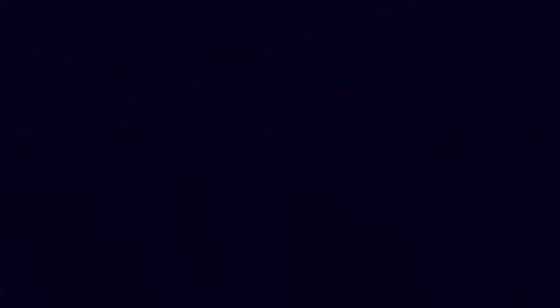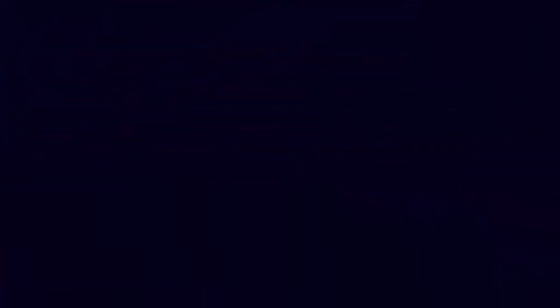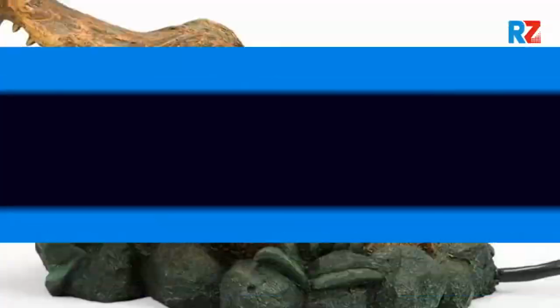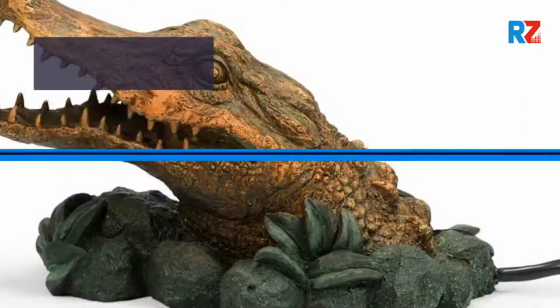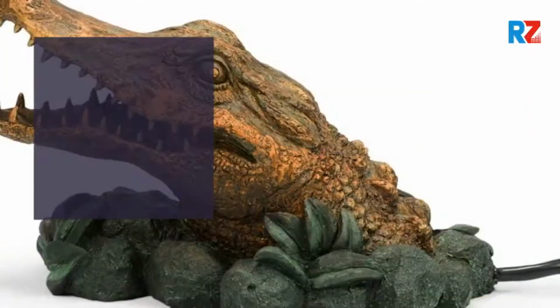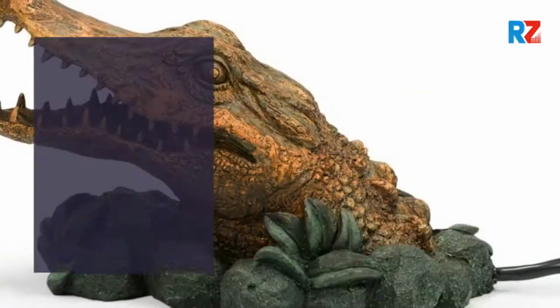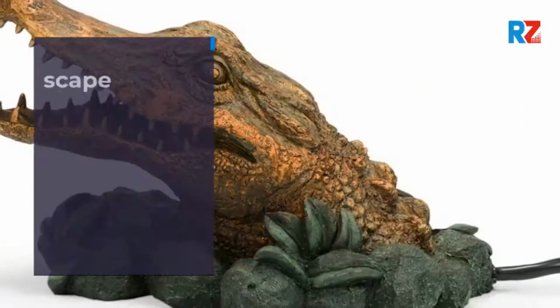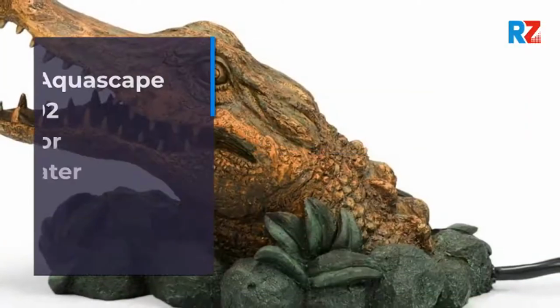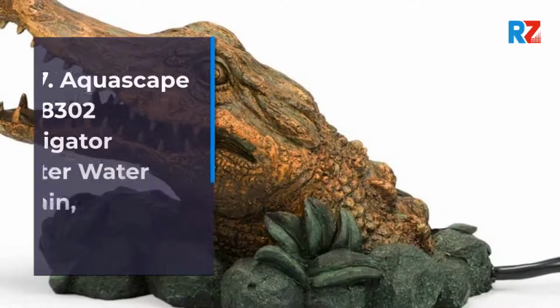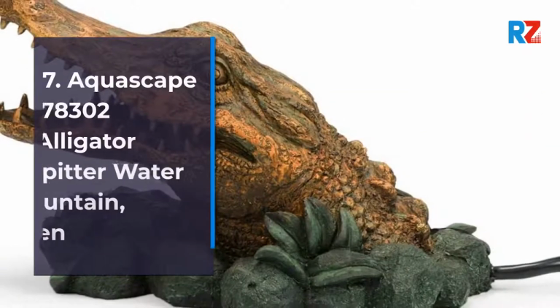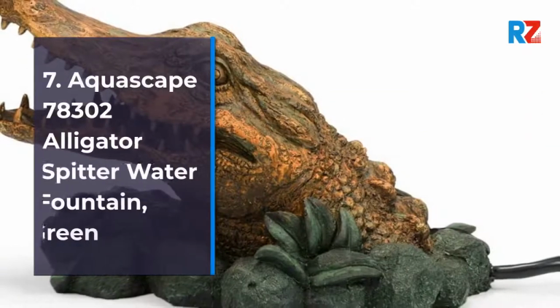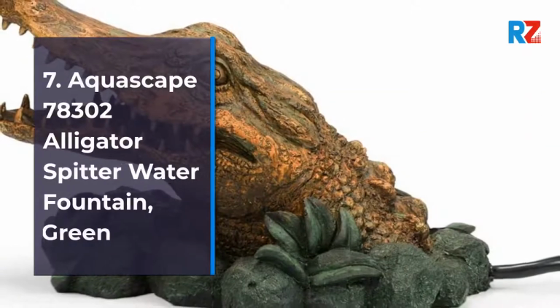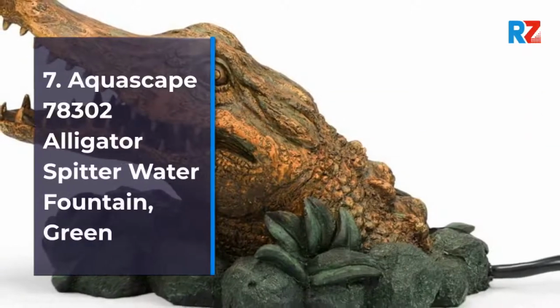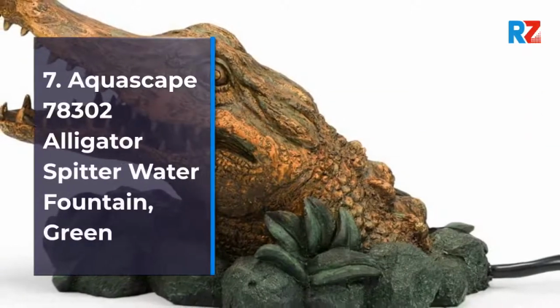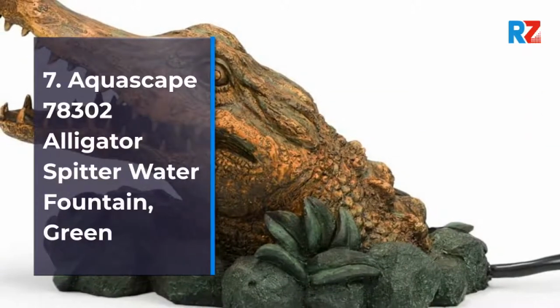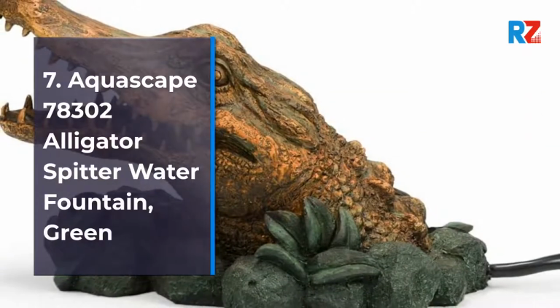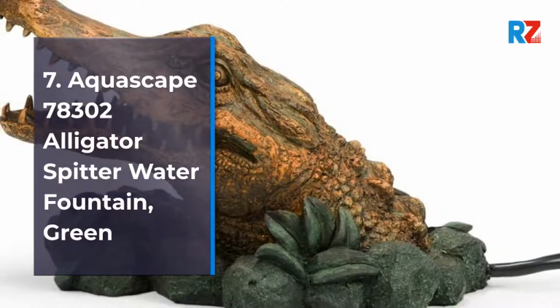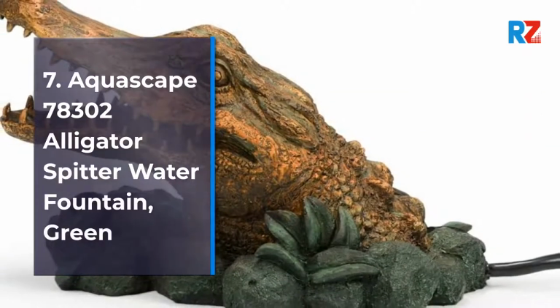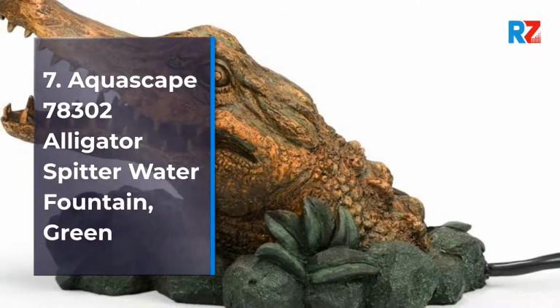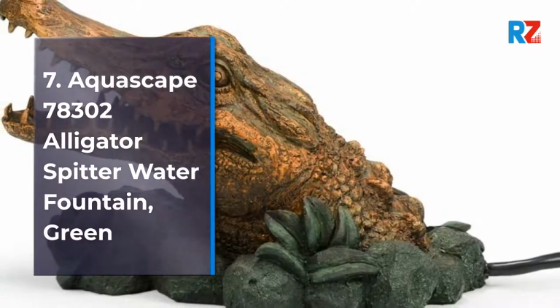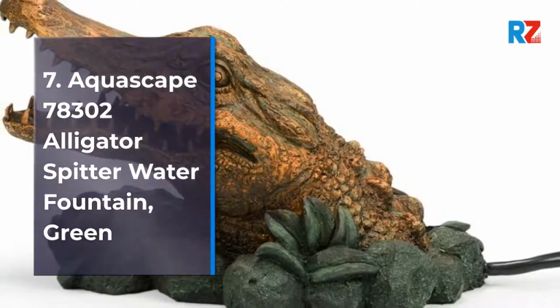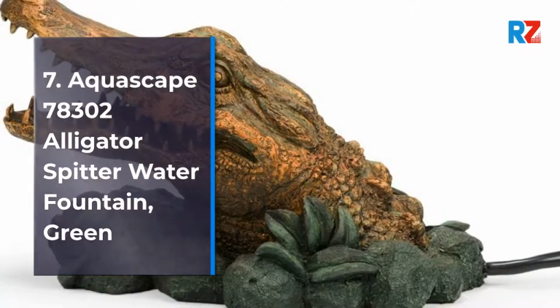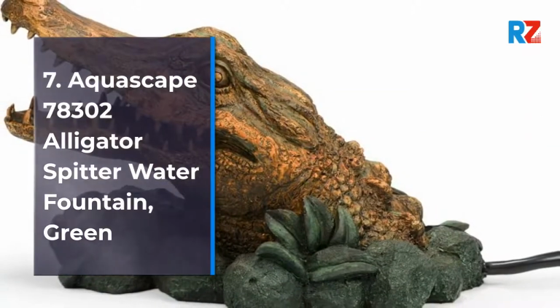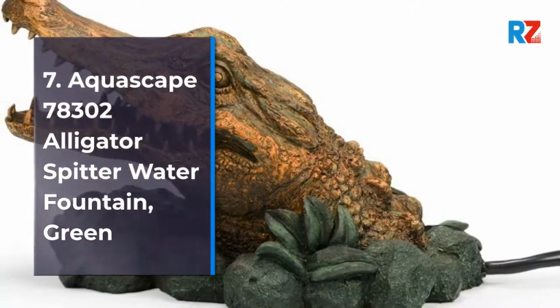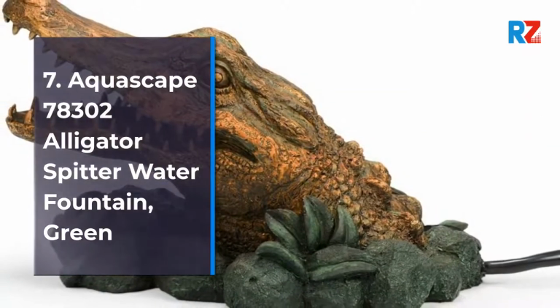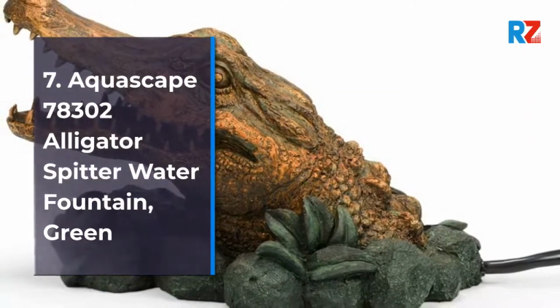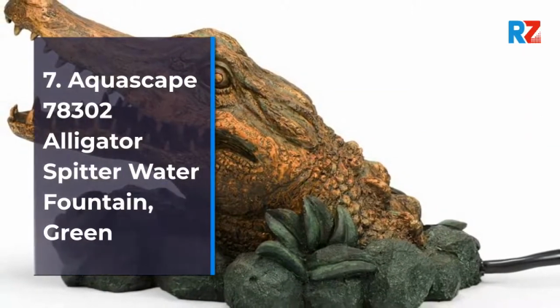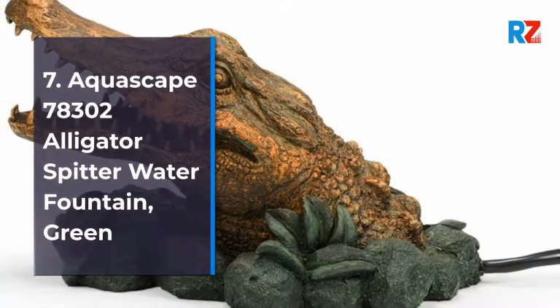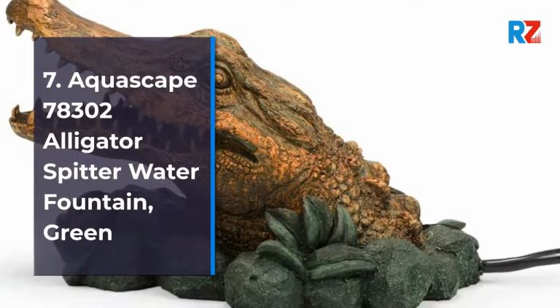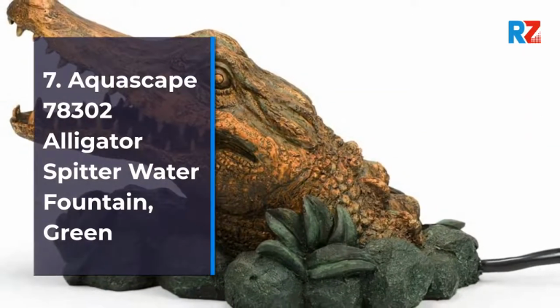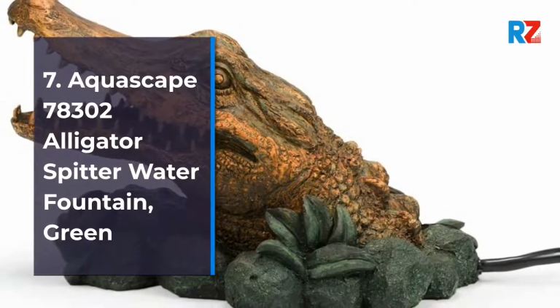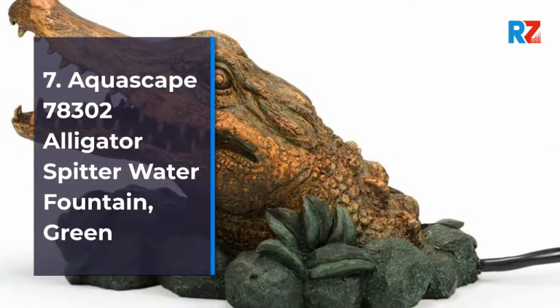7. Aquascape 78302 Alligator Spitter Water Fountain, Green.